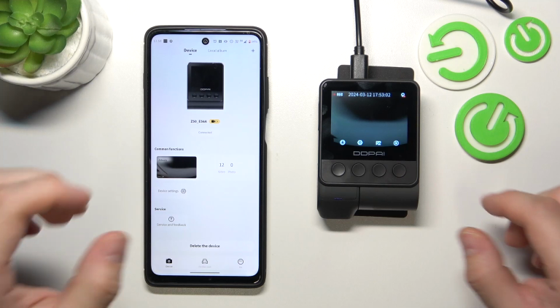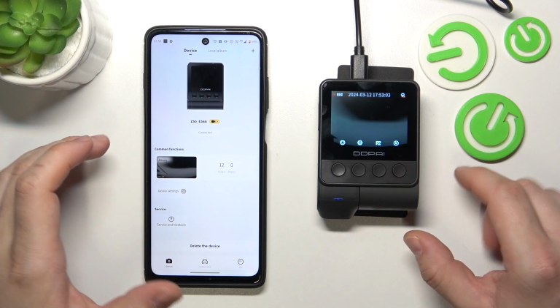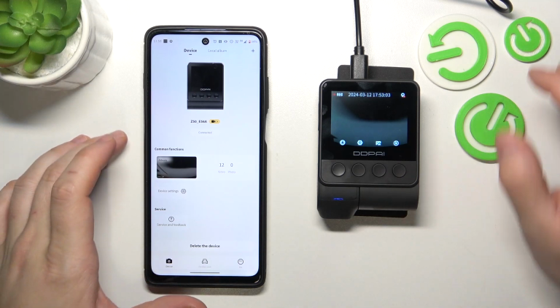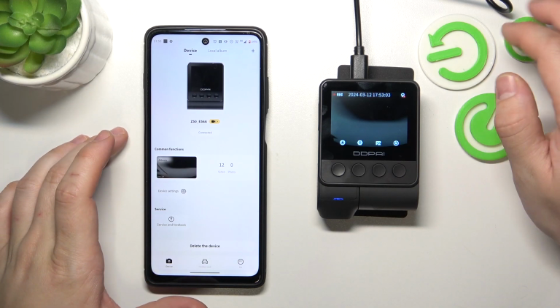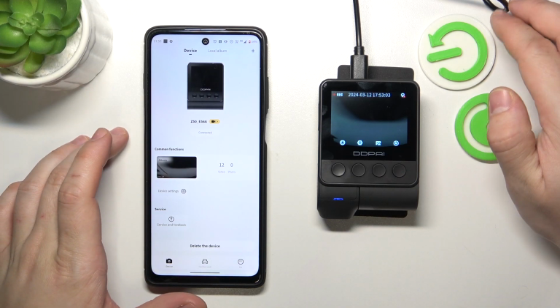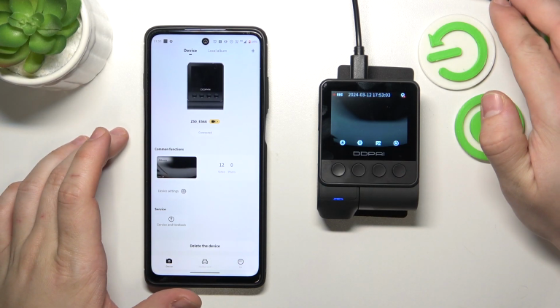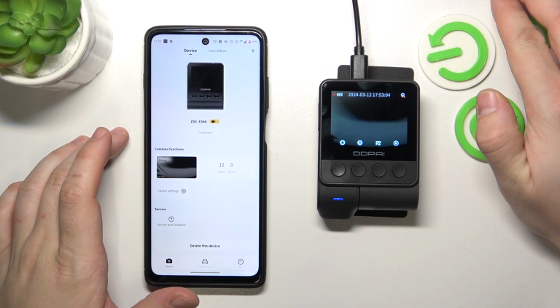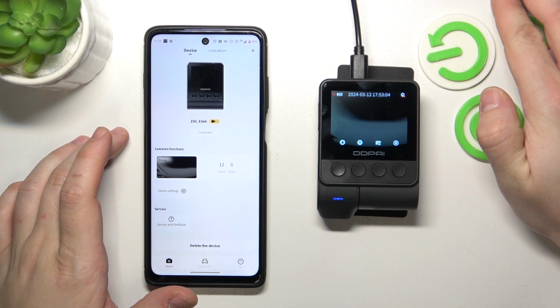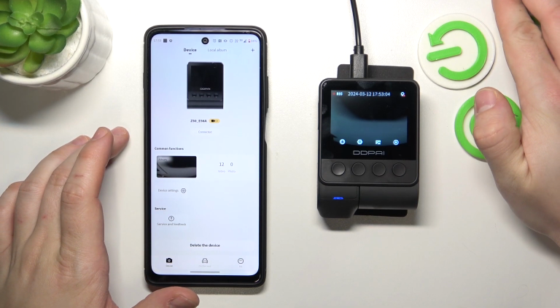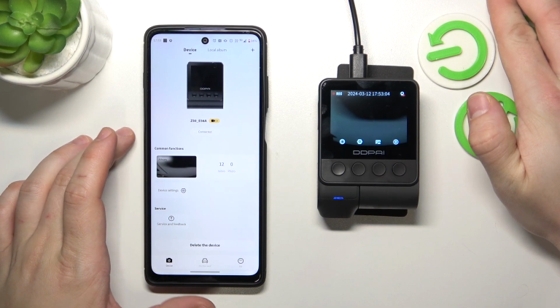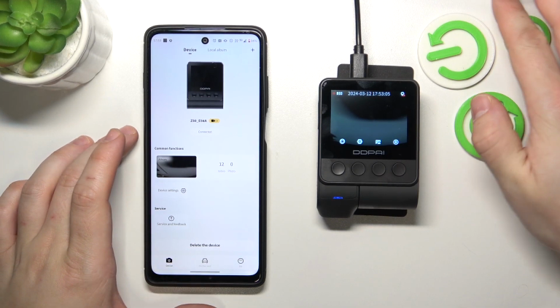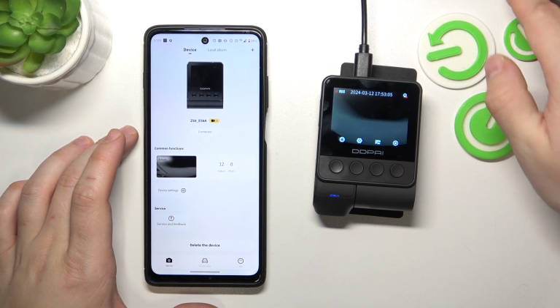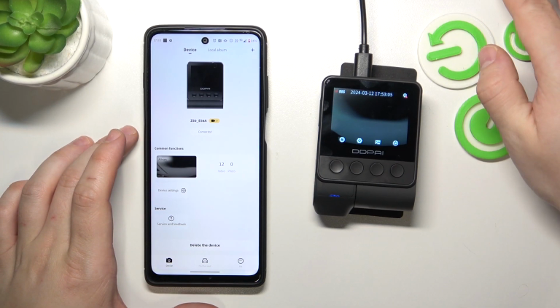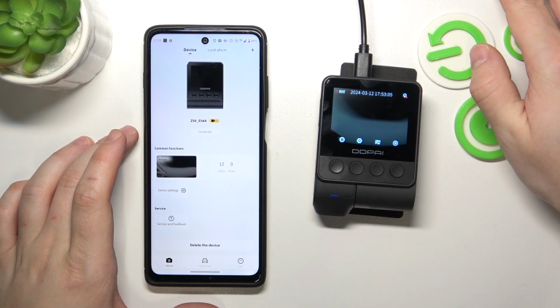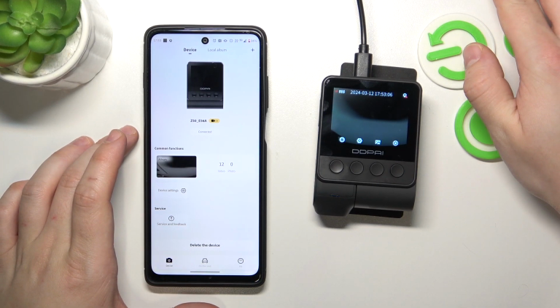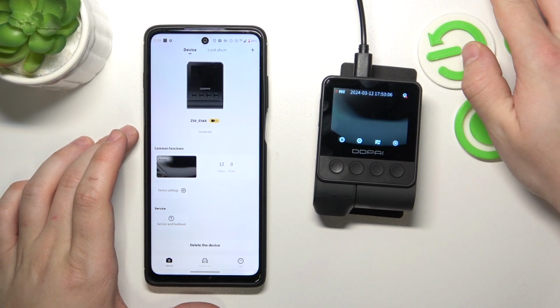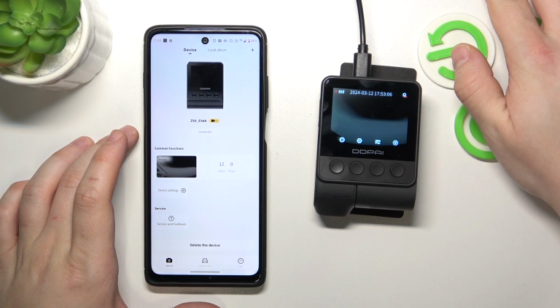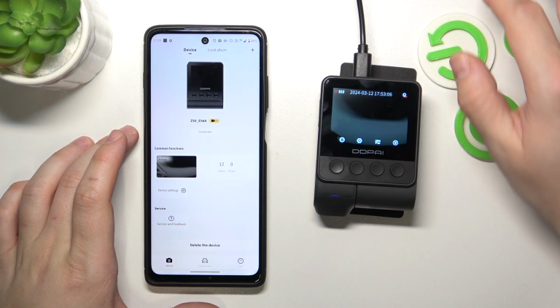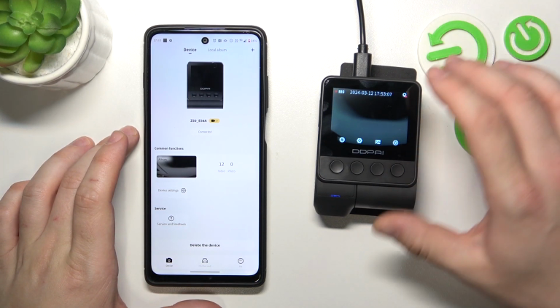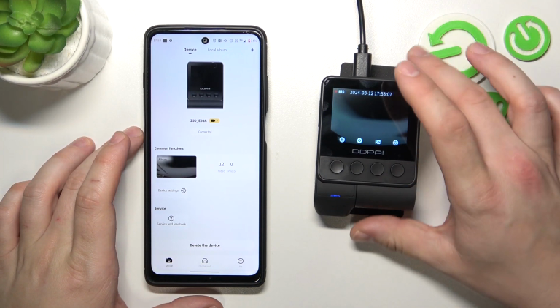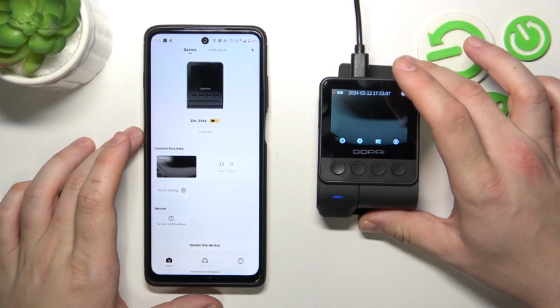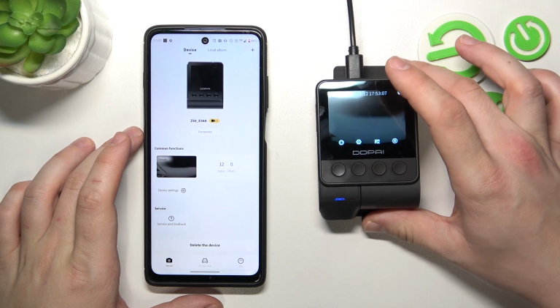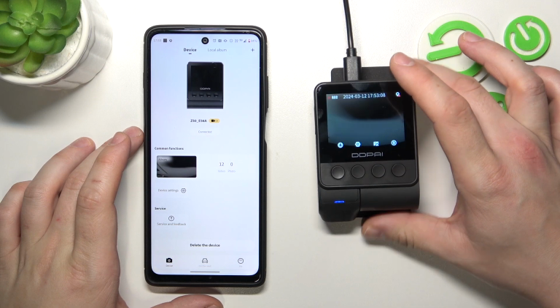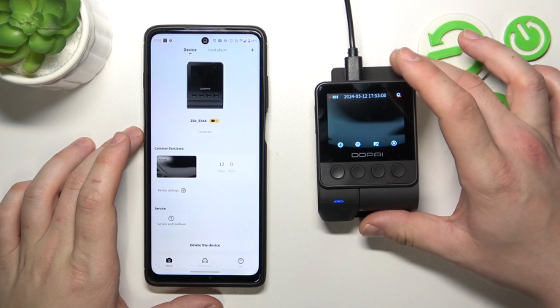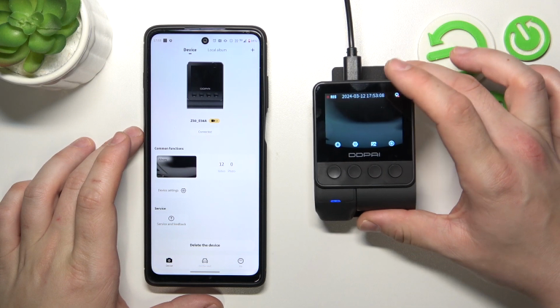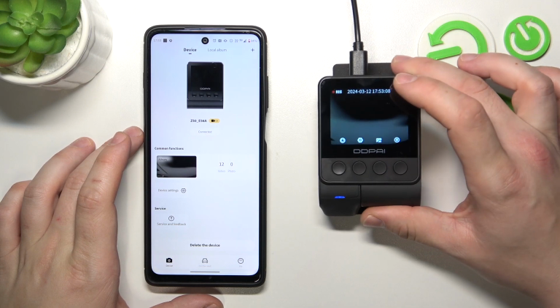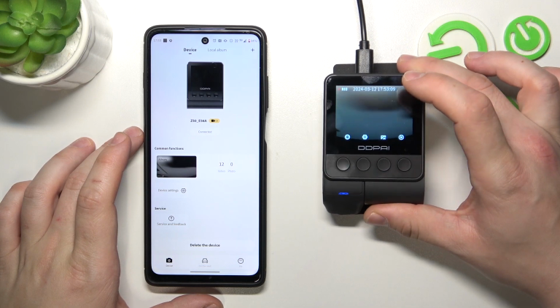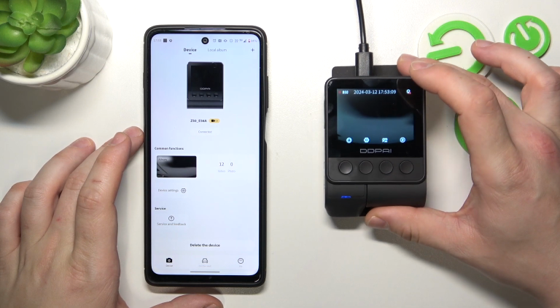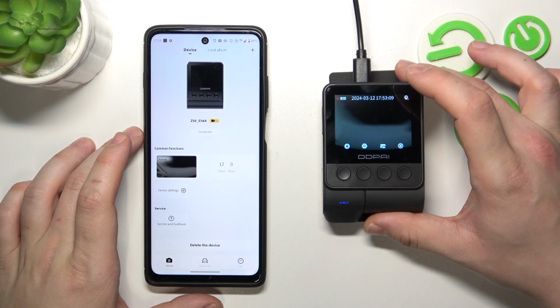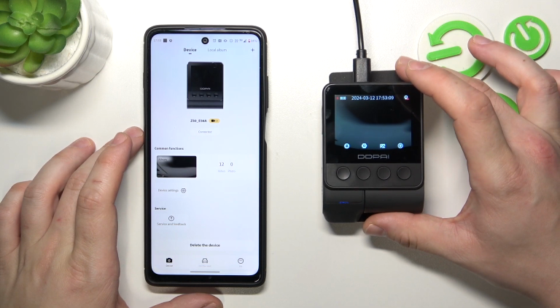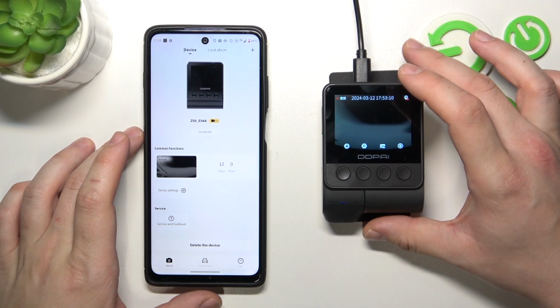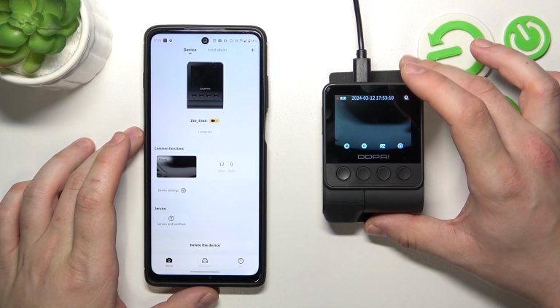Hello, in front of me I've got DDPI Z50. In this video I'll show you how to enable and disable power on tone for camera.